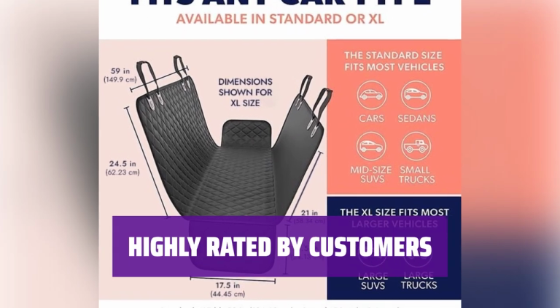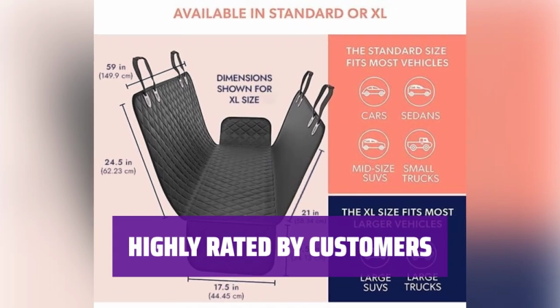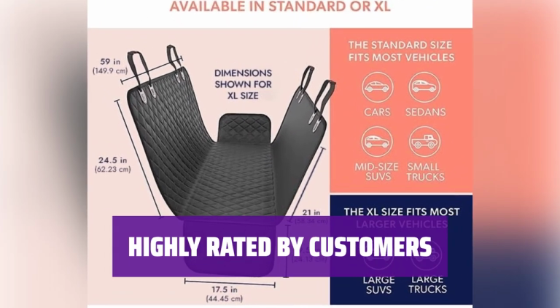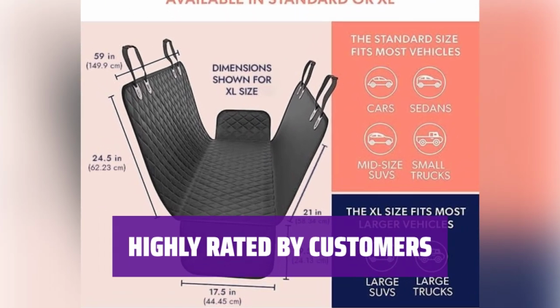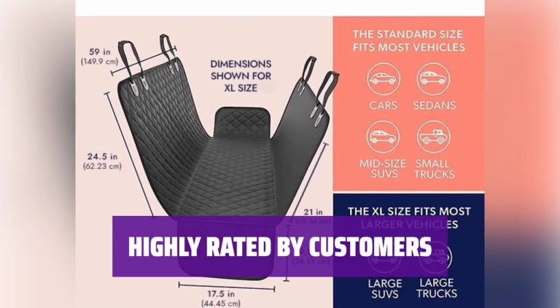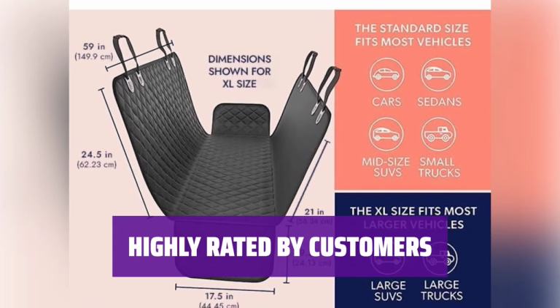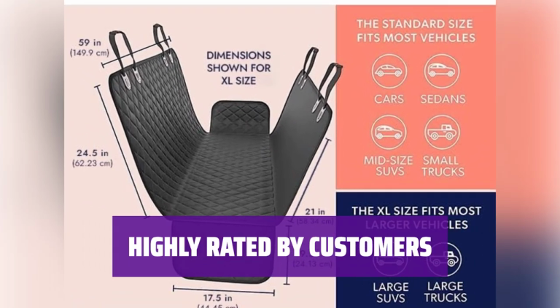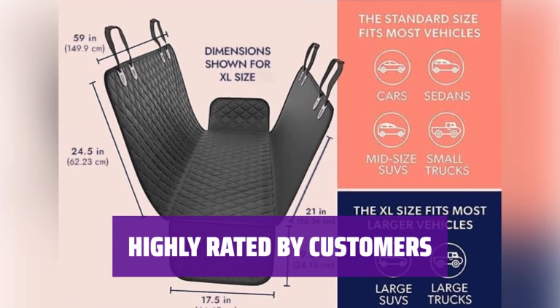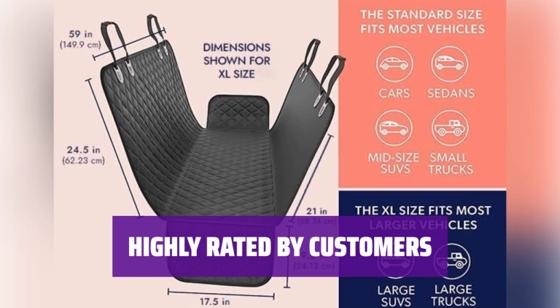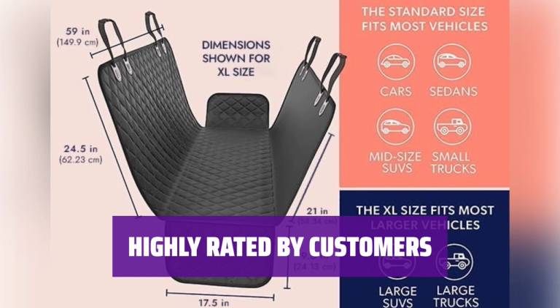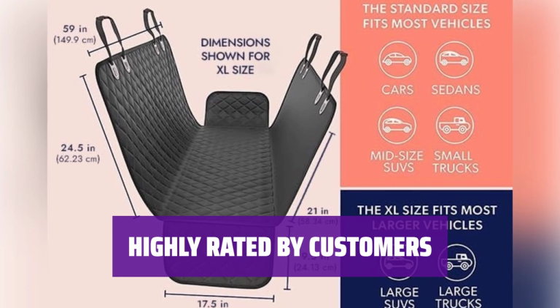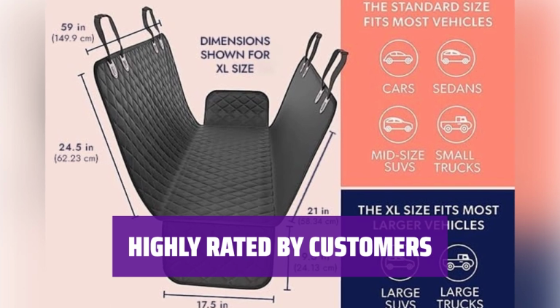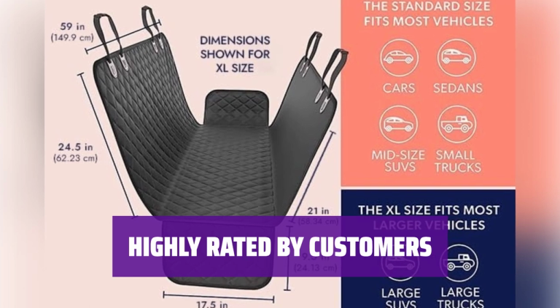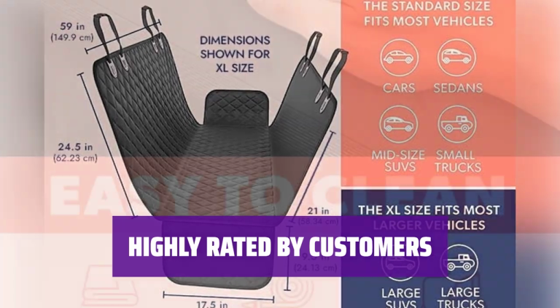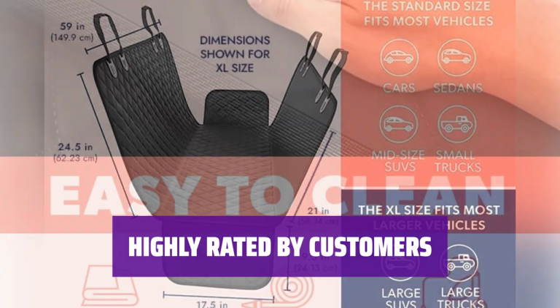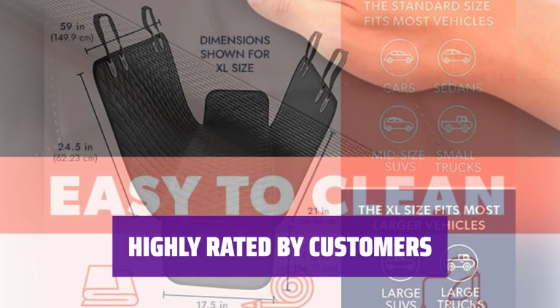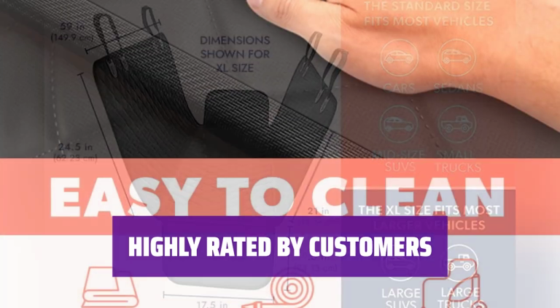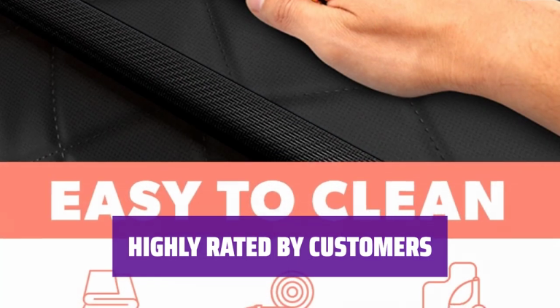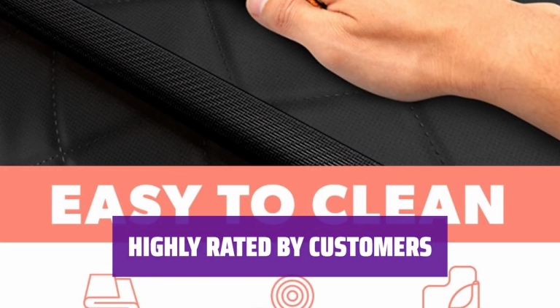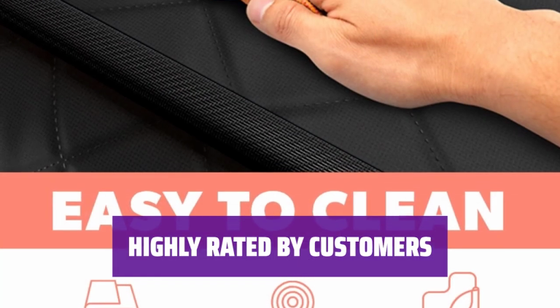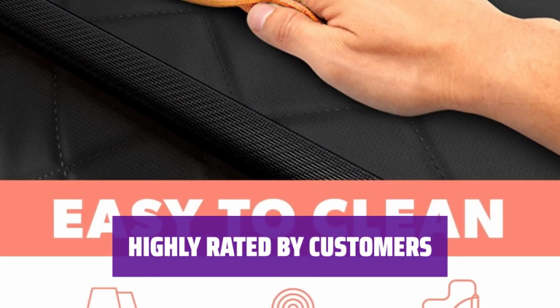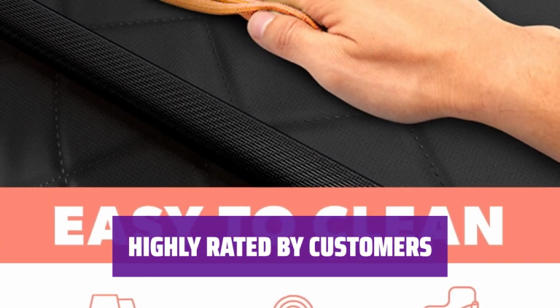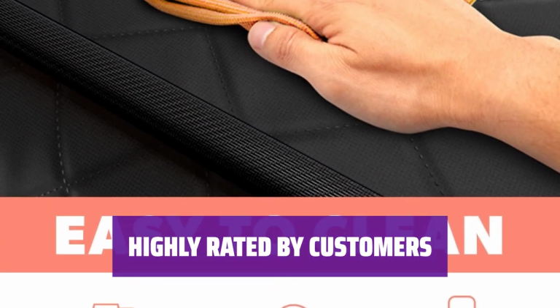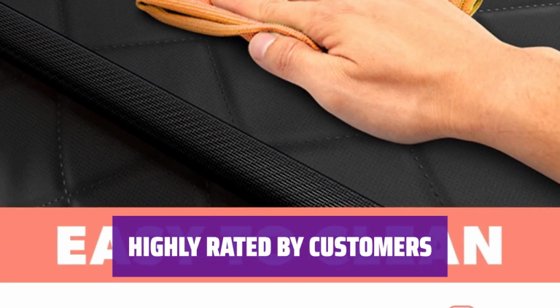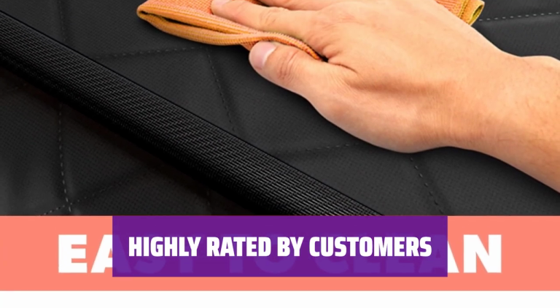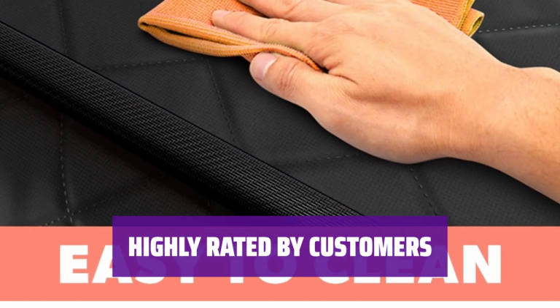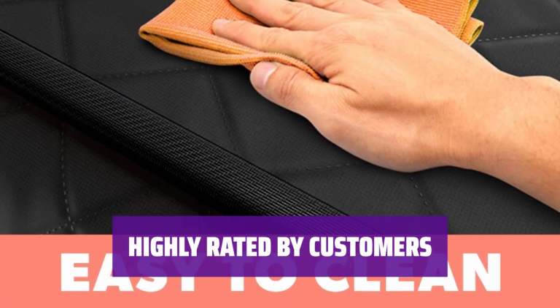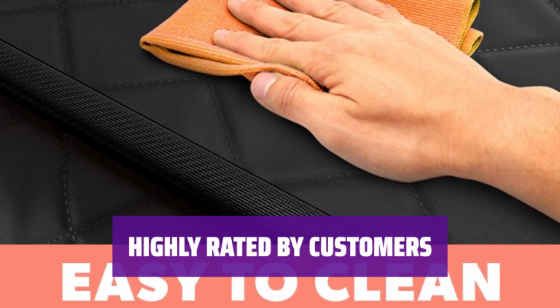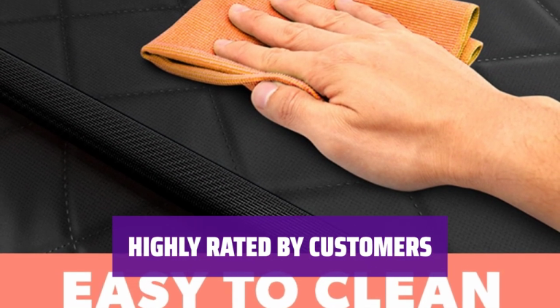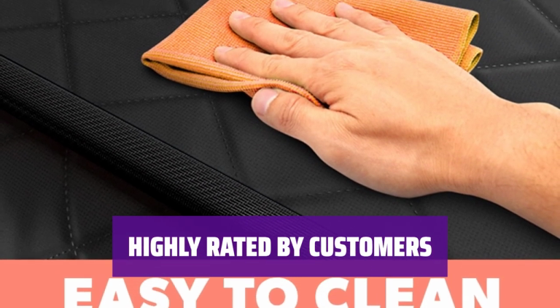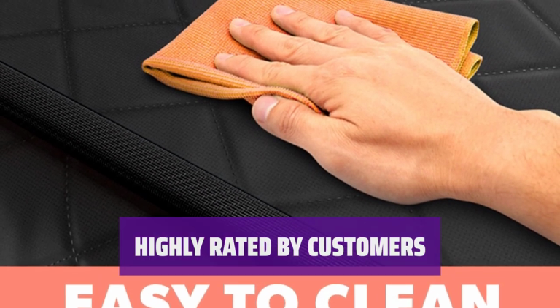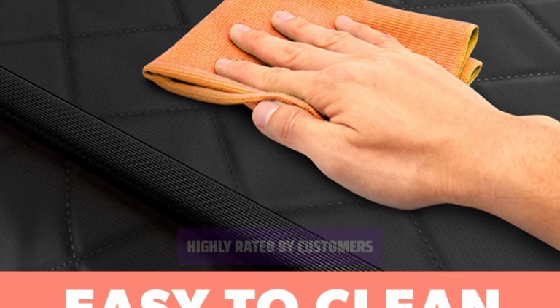Customers love this seat cover, giving it high marks with an average rating of 4.6 stars from more than 47,000 reviewers.